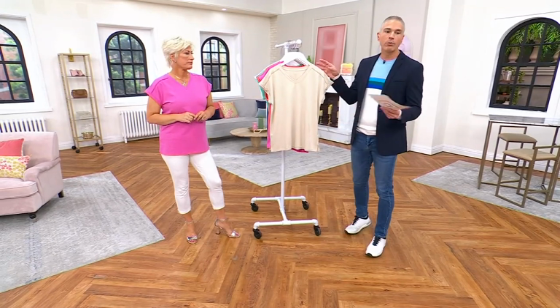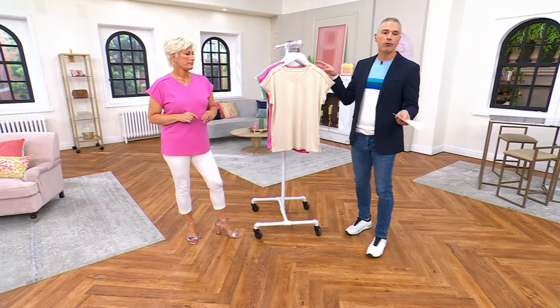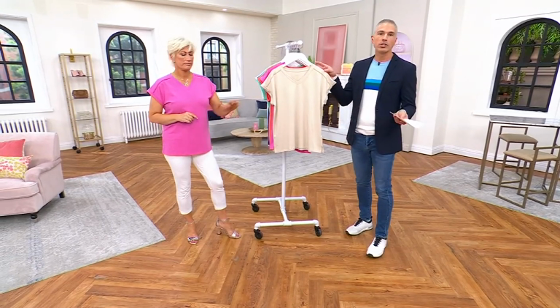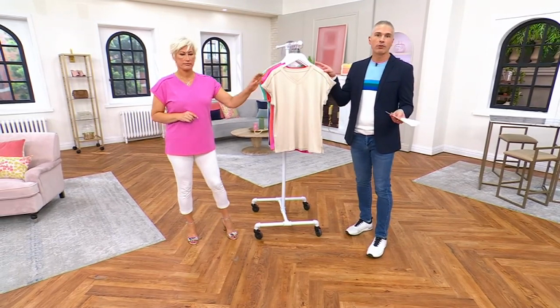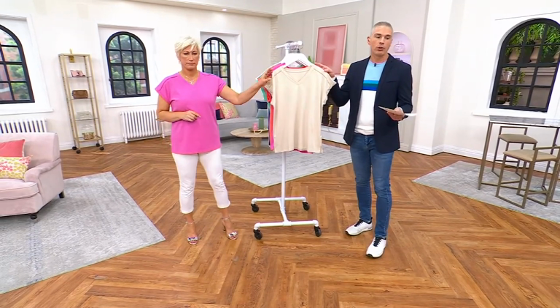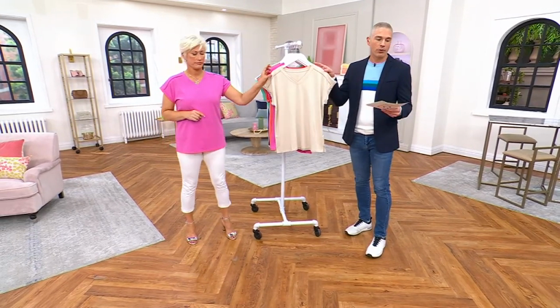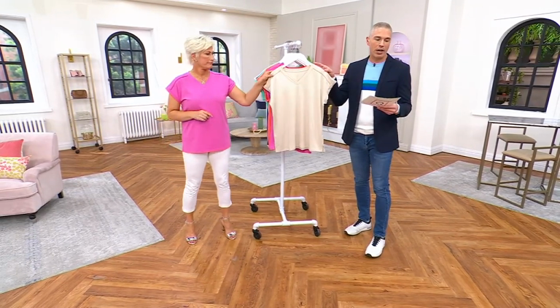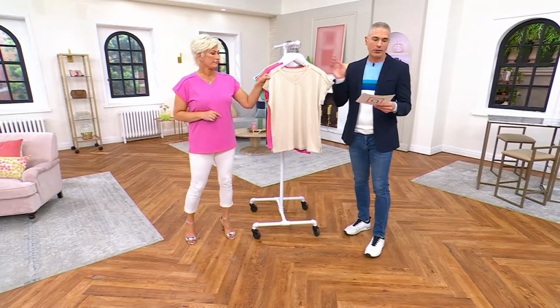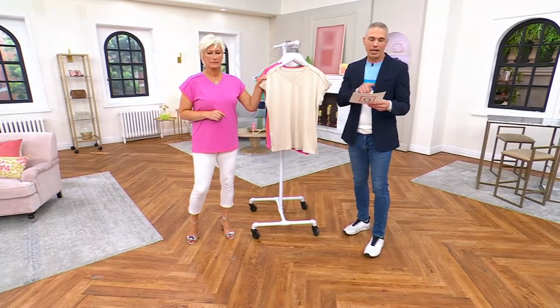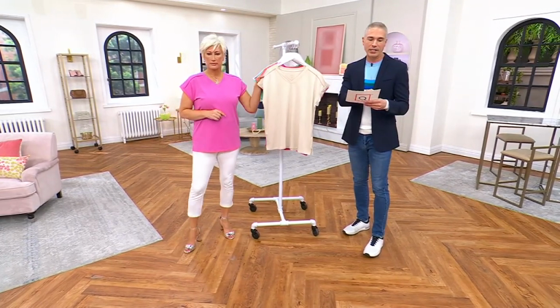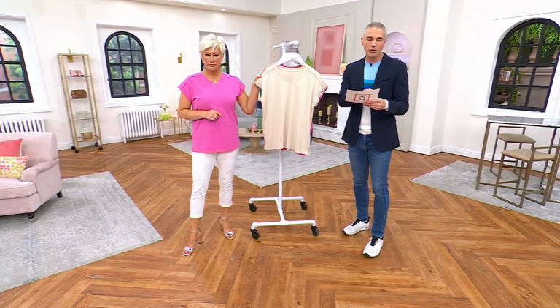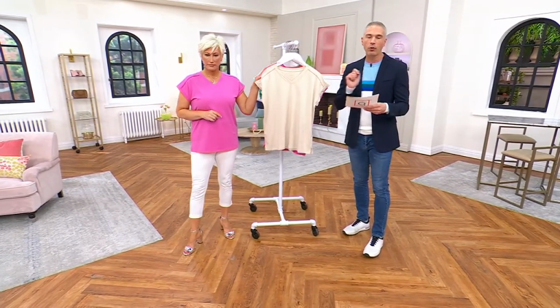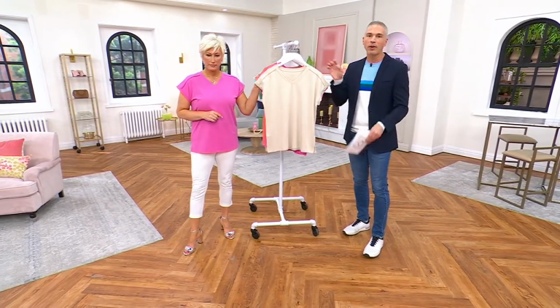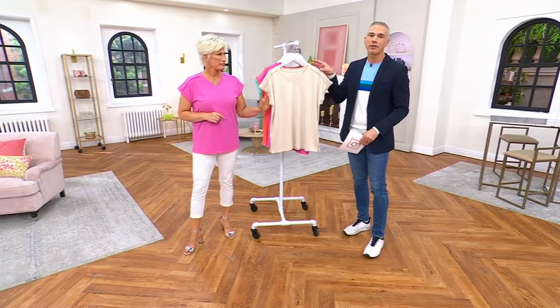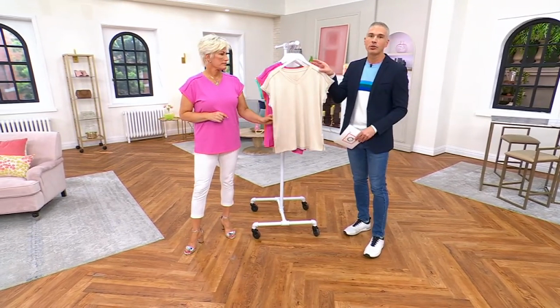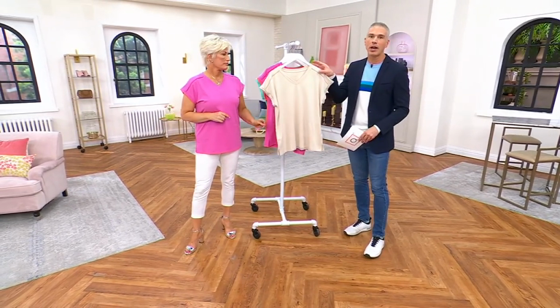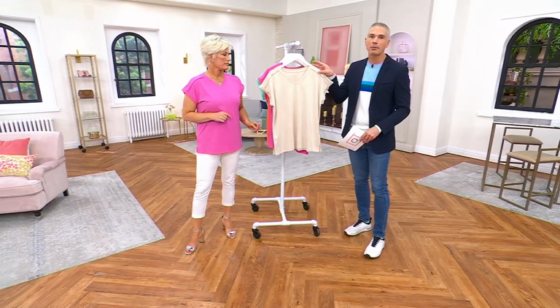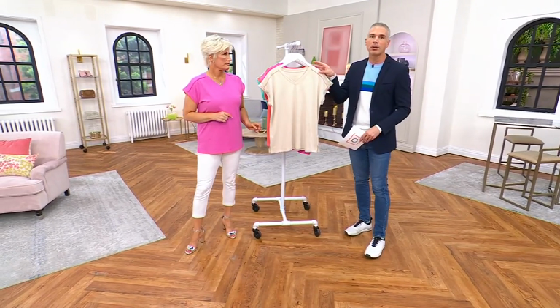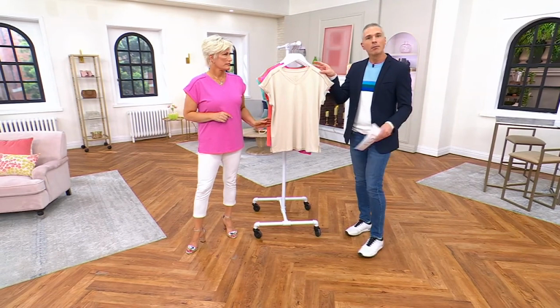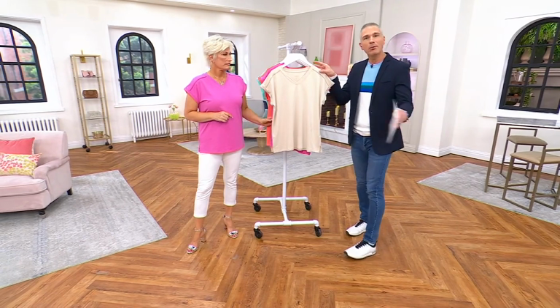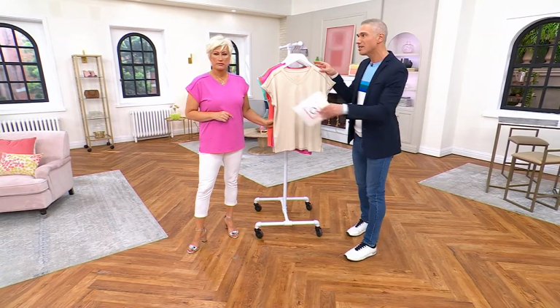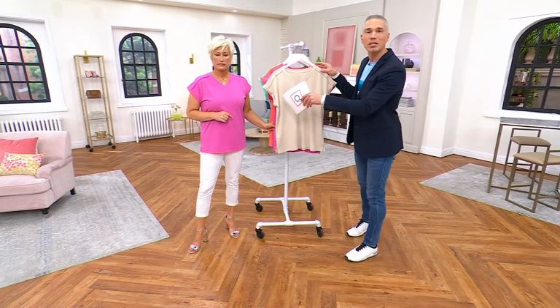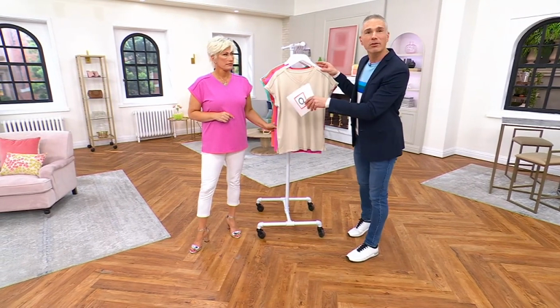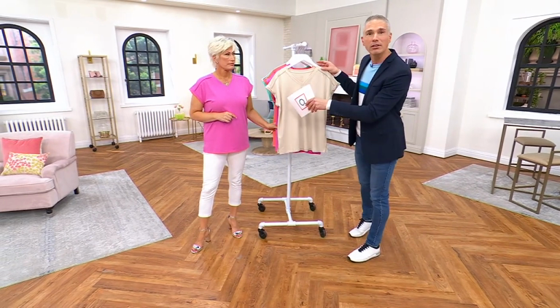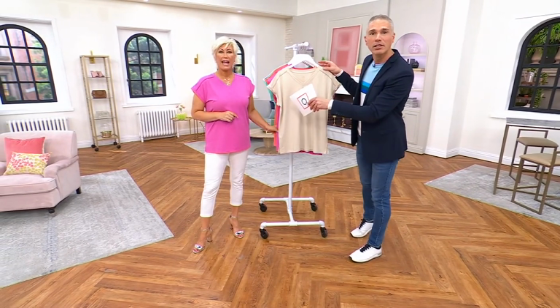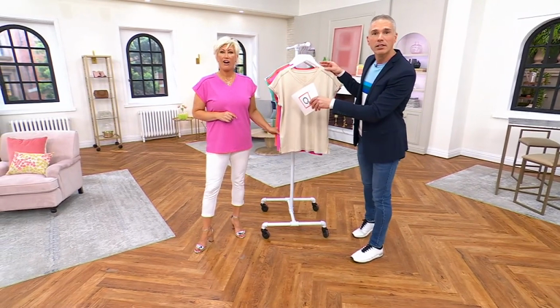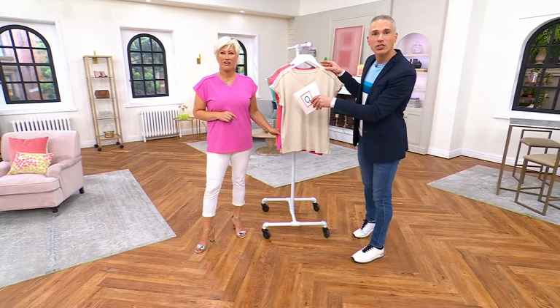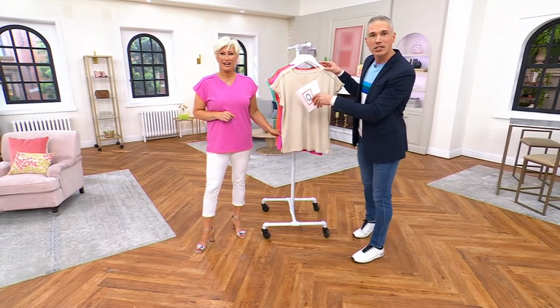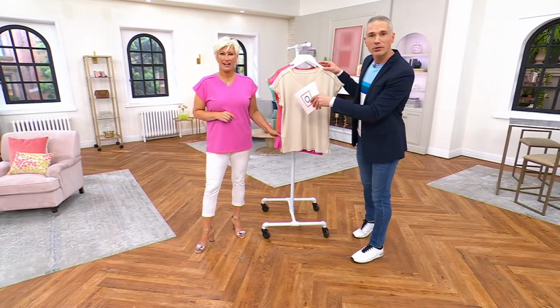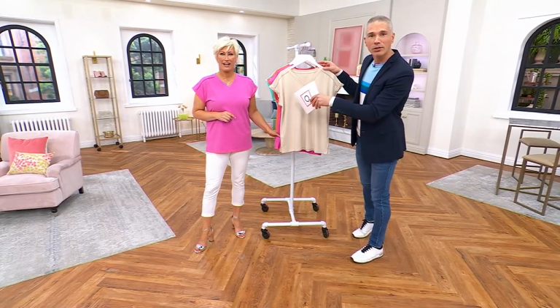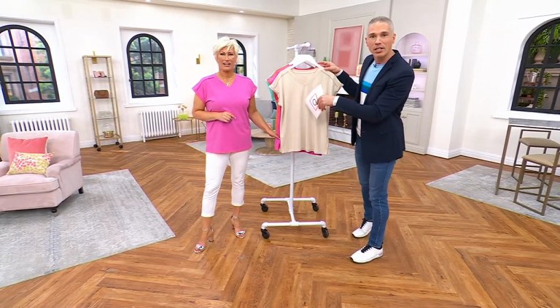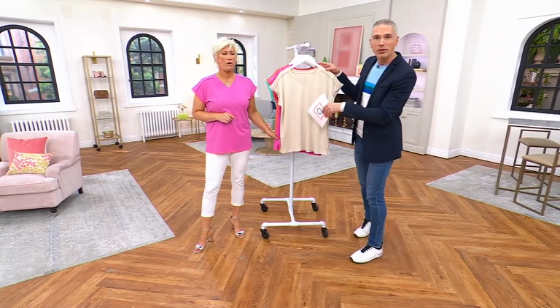And we, of course, have it for you in great colors. A644-572 is your item number. By the way, this is Kim Gravel. Hey, y'all. She's in the studio.